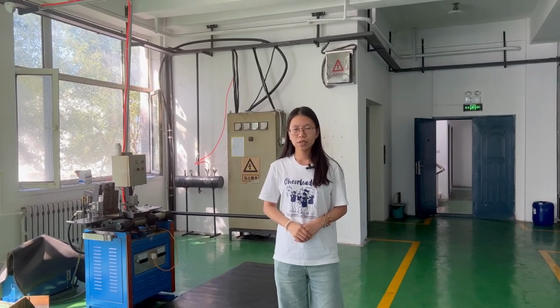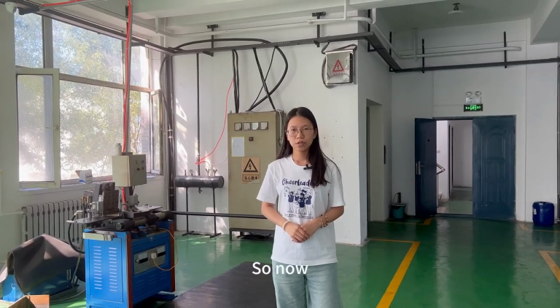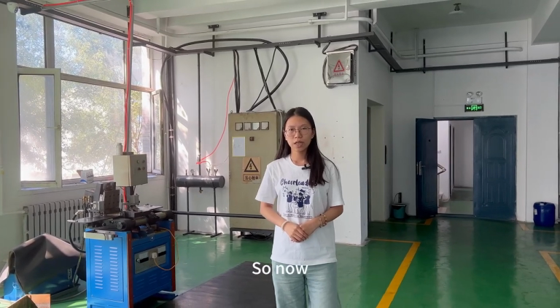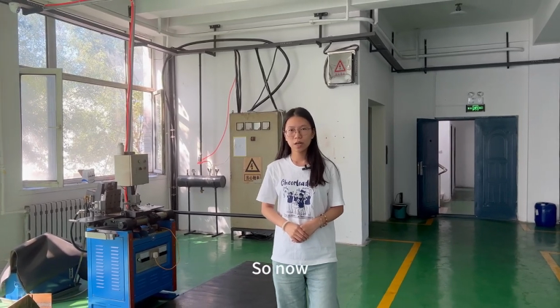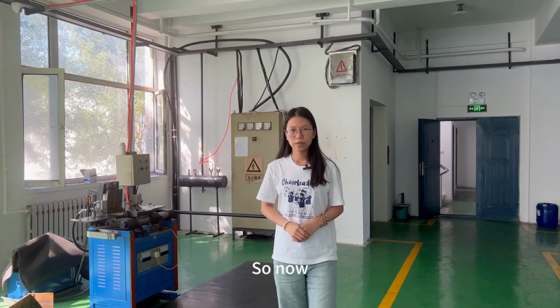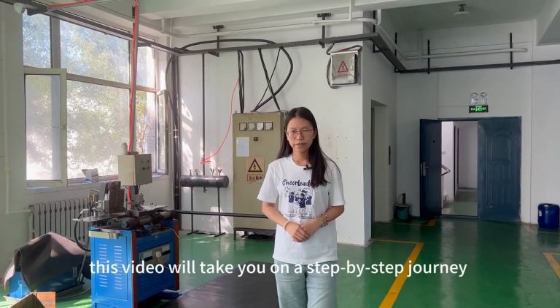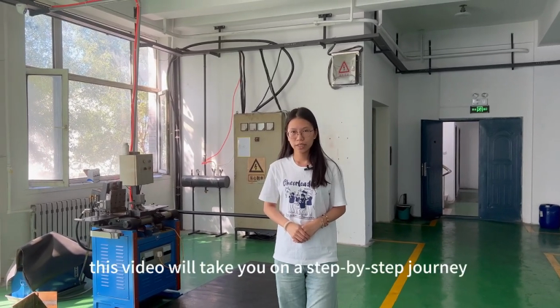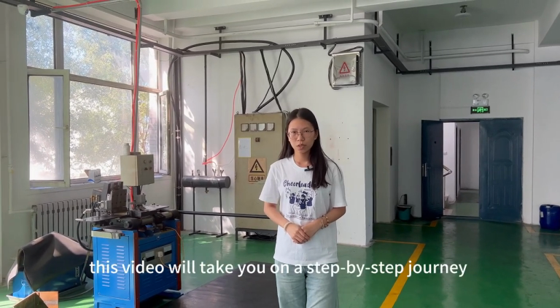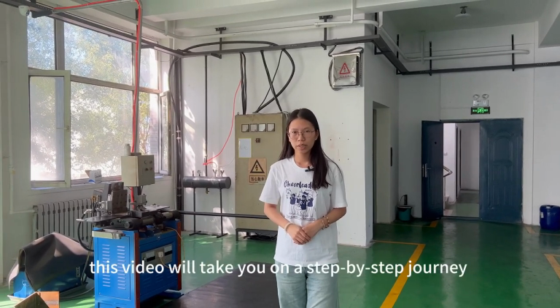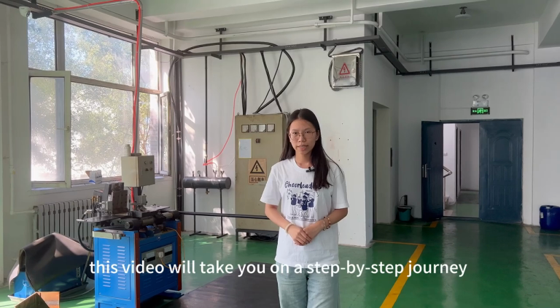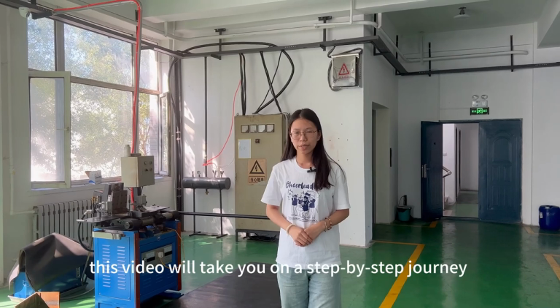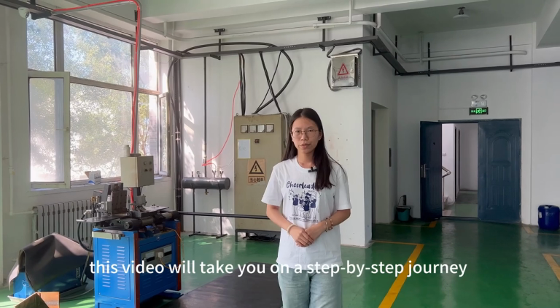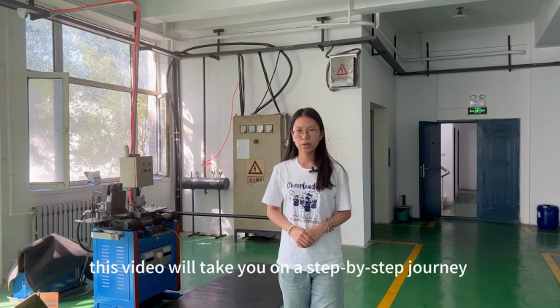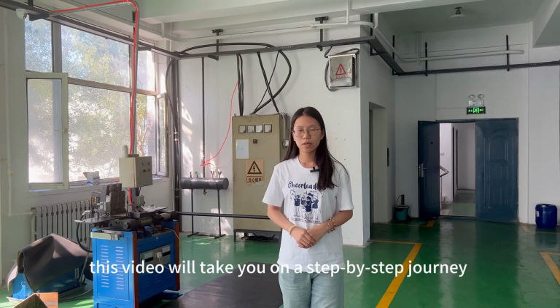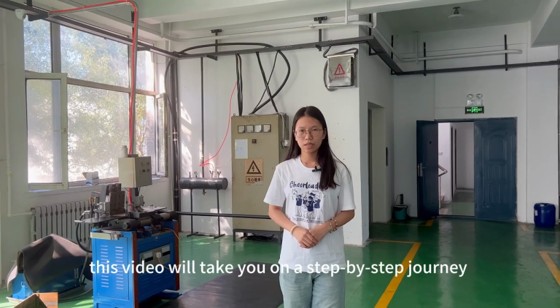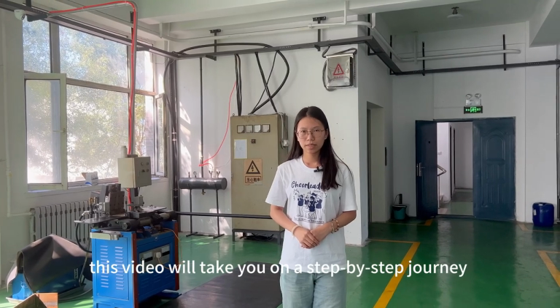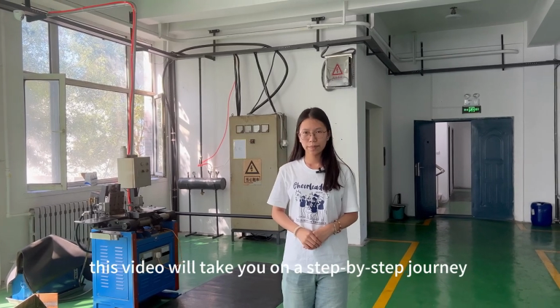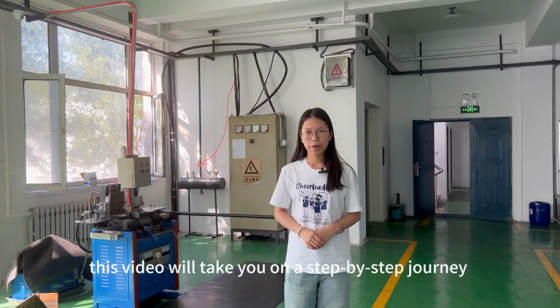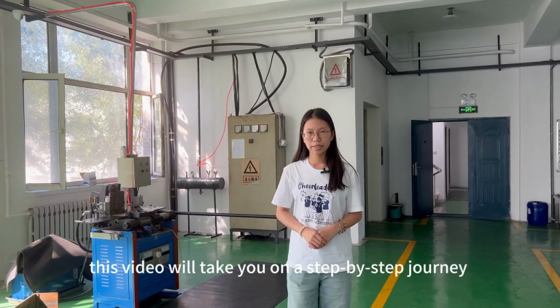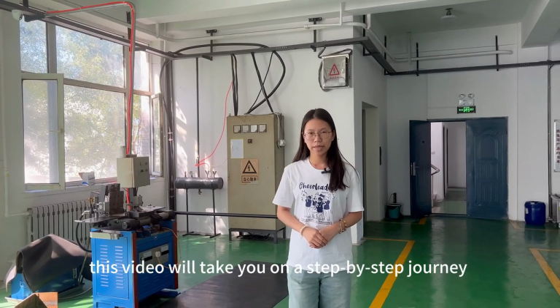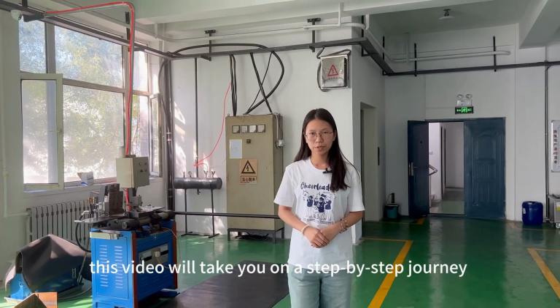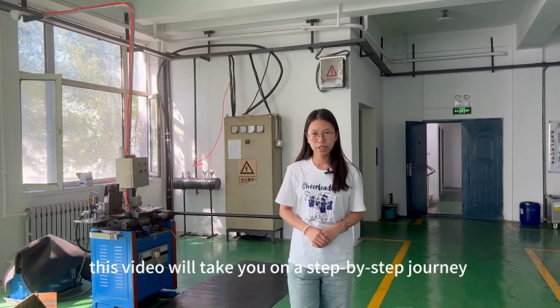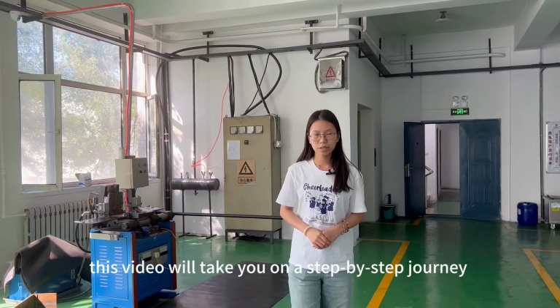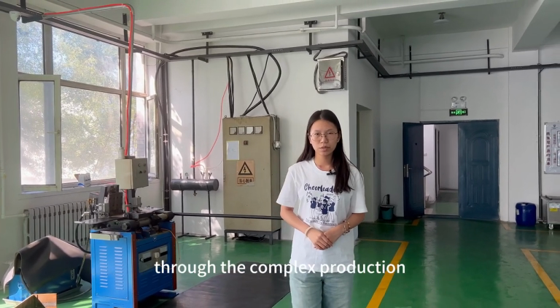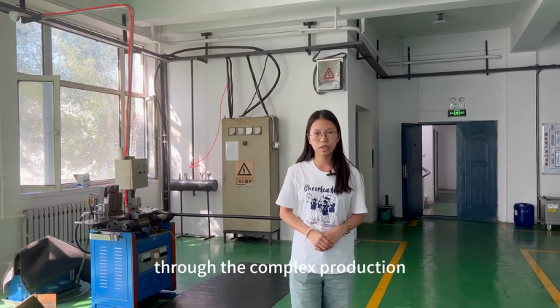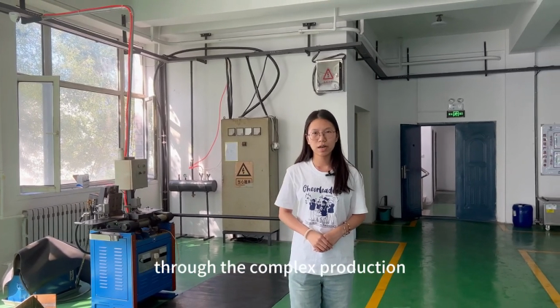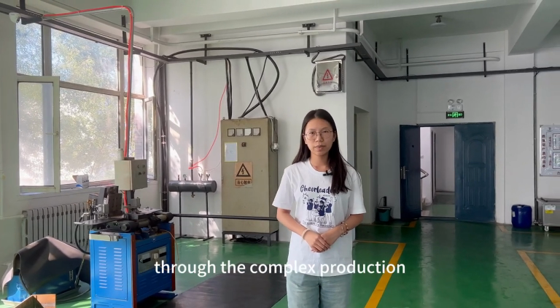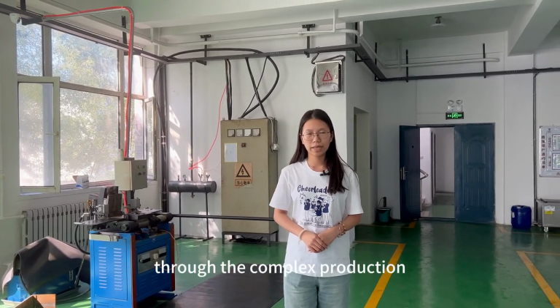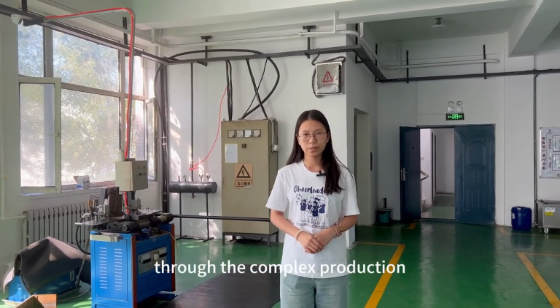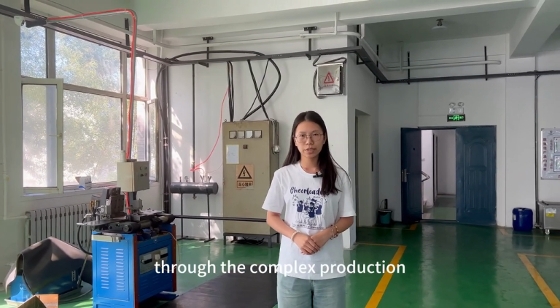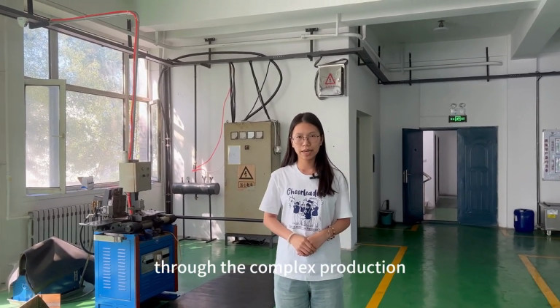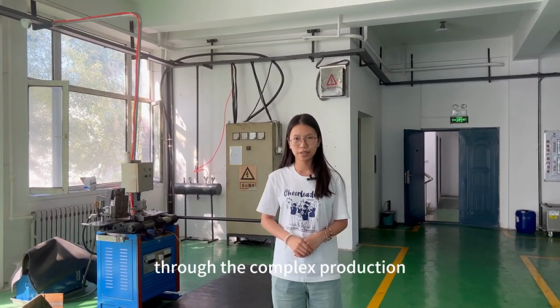So now, this video will take you on a step-by-step journey through the complex production process.